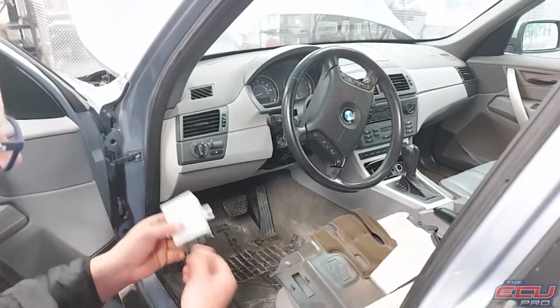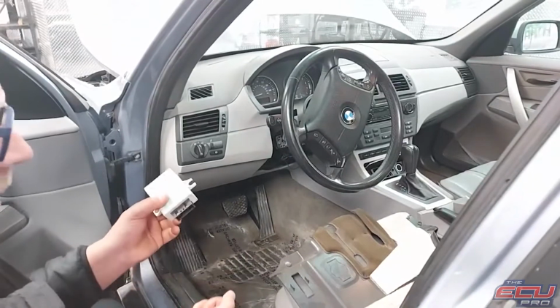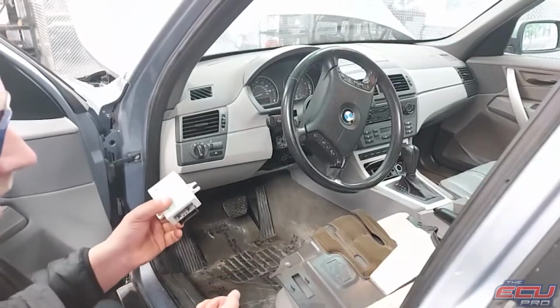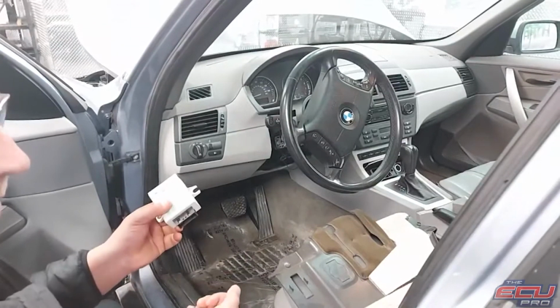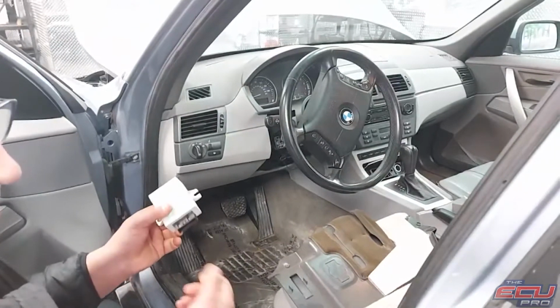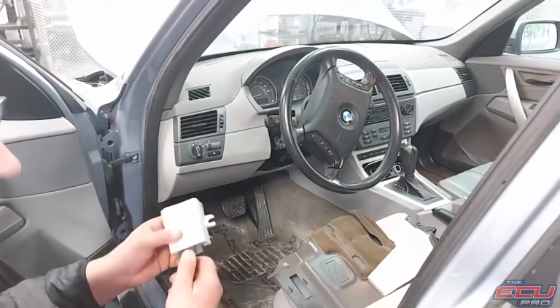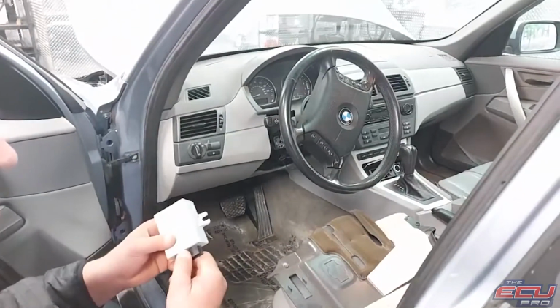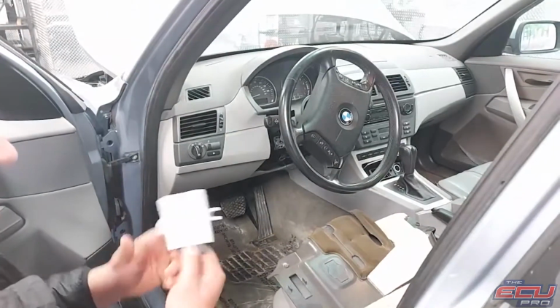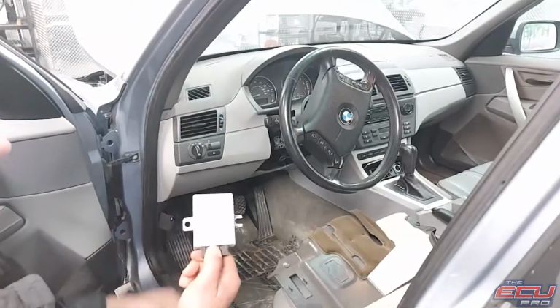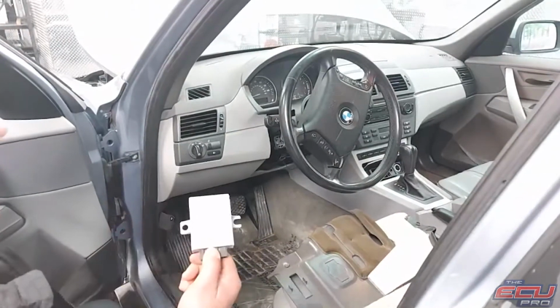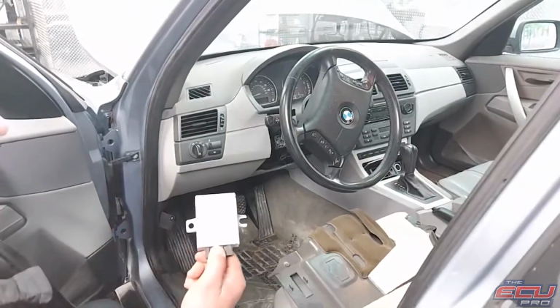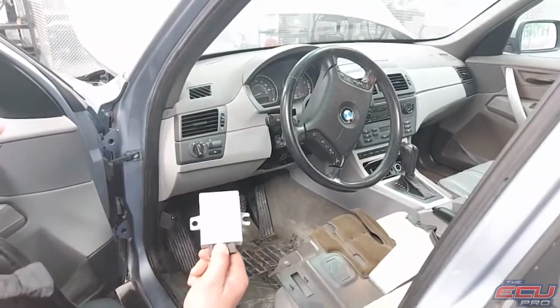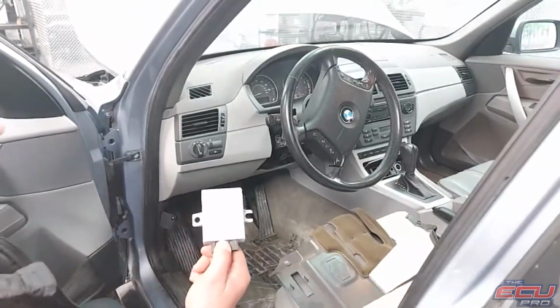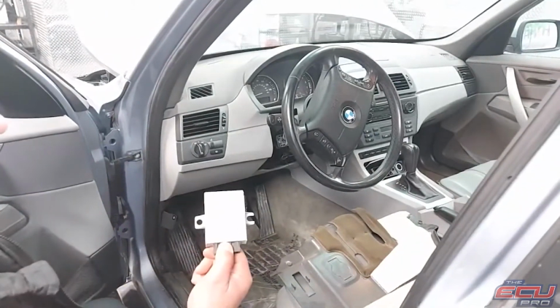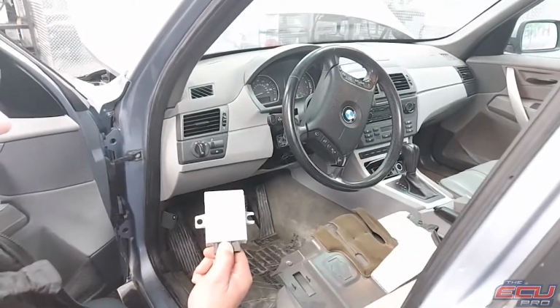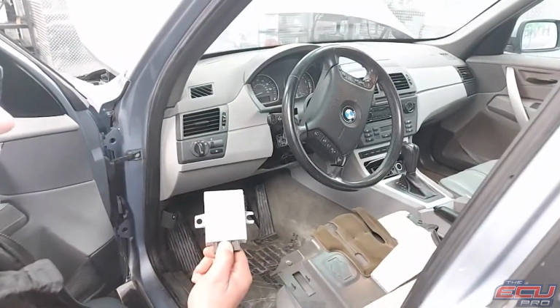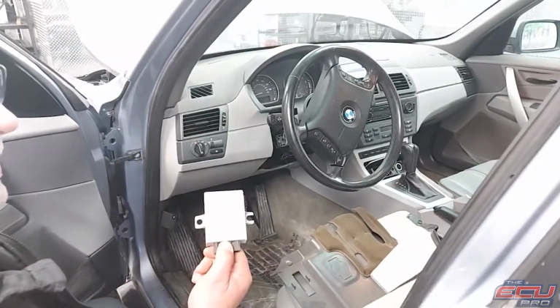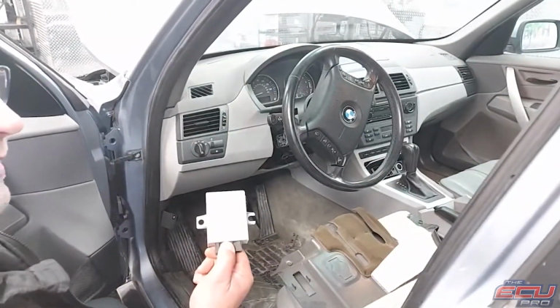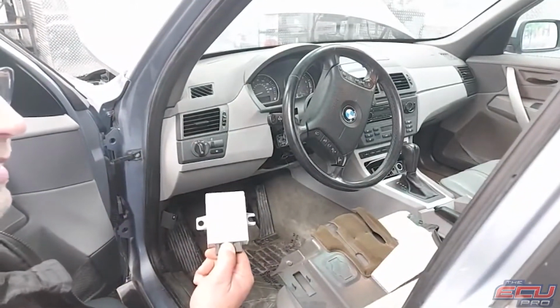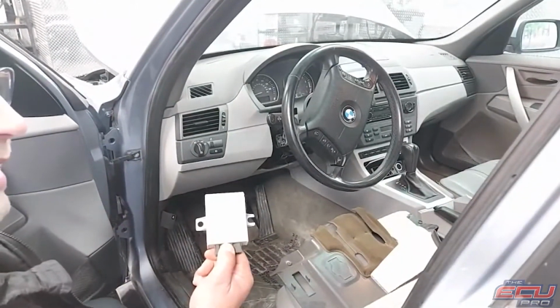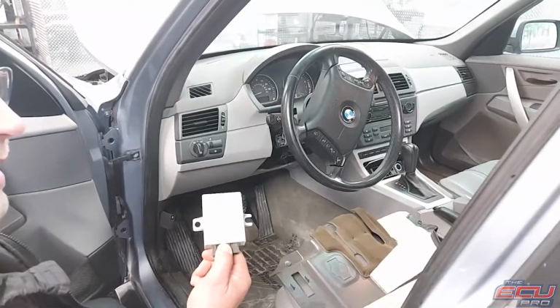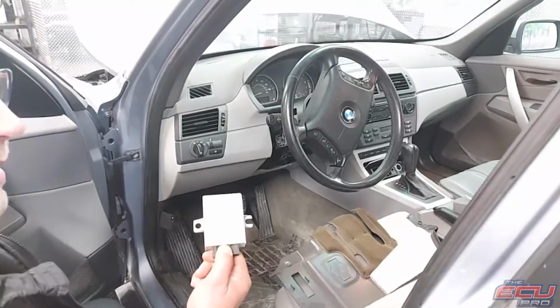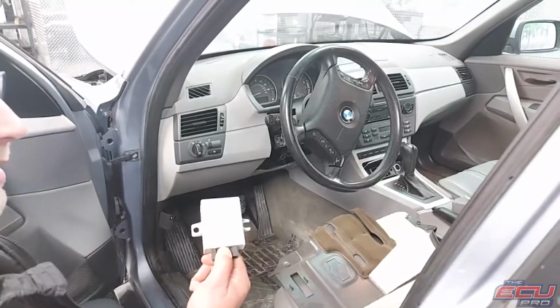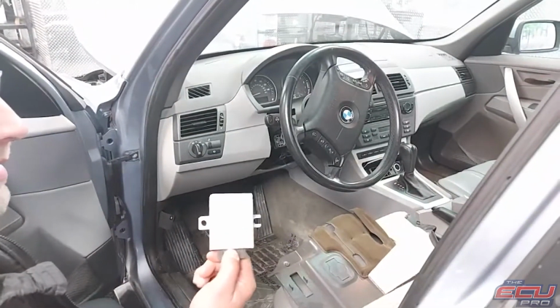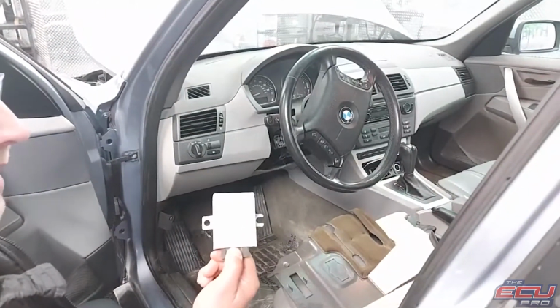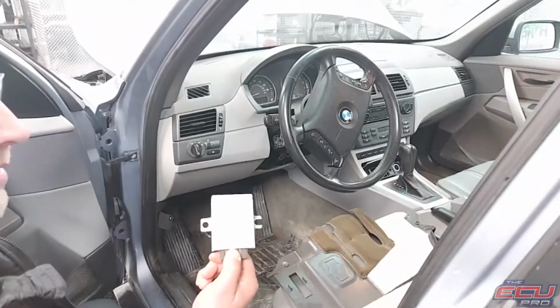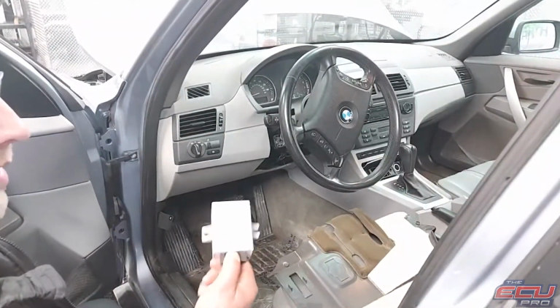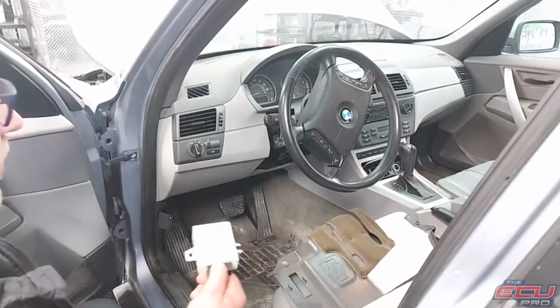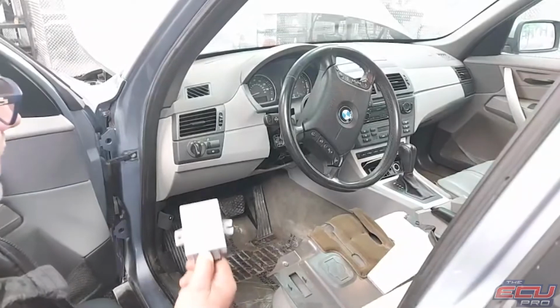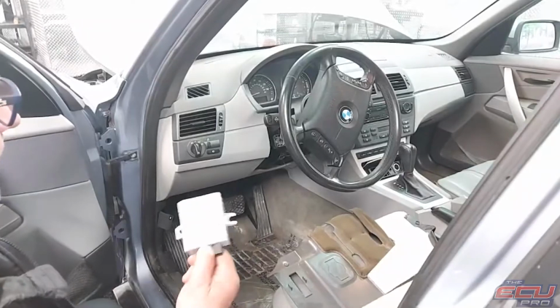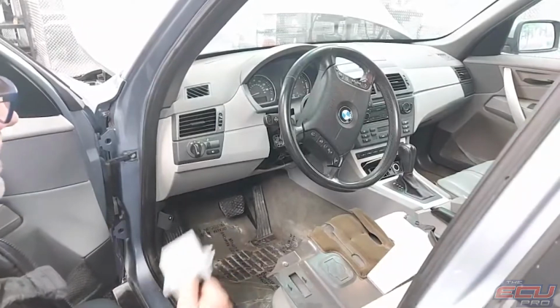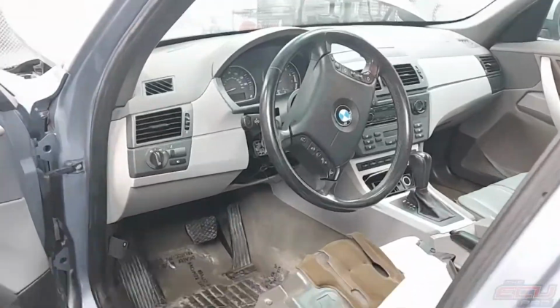Unplug it, put it in a box with the EWS and your key, send it to us, and we'll see you next time.